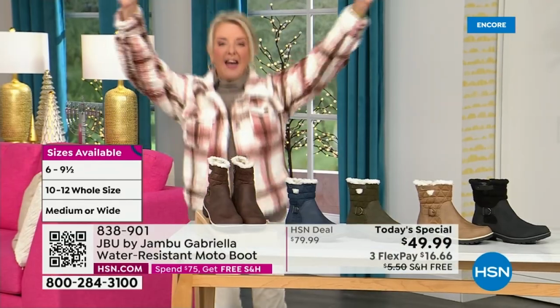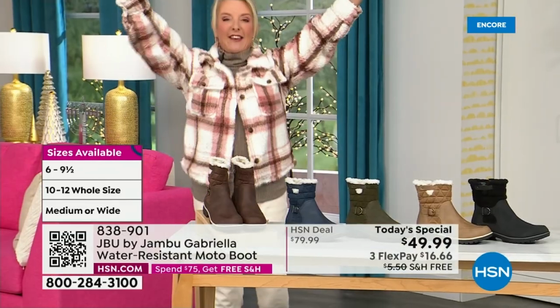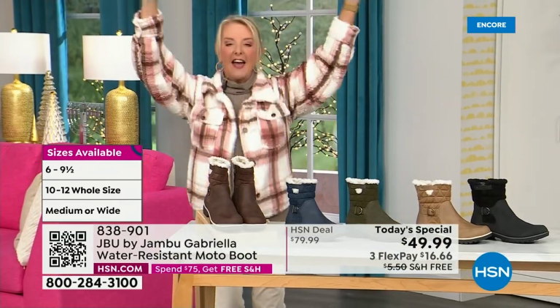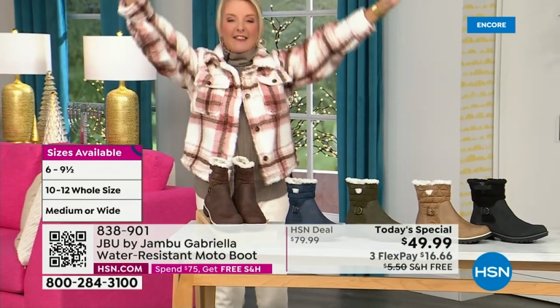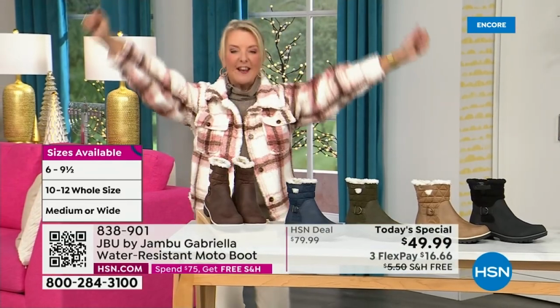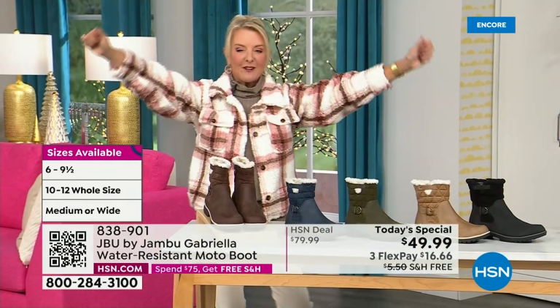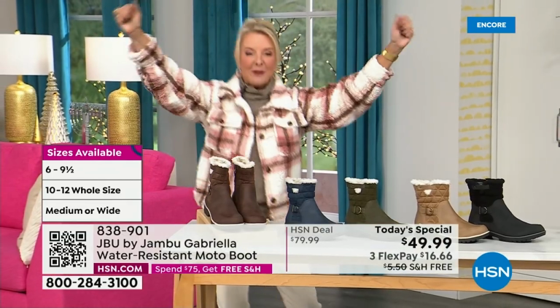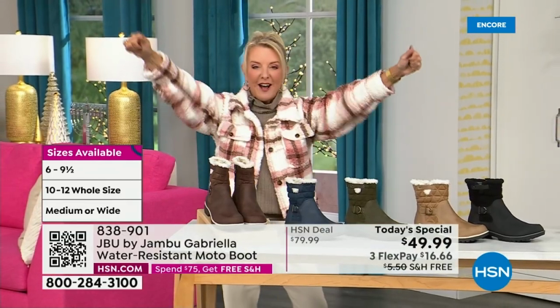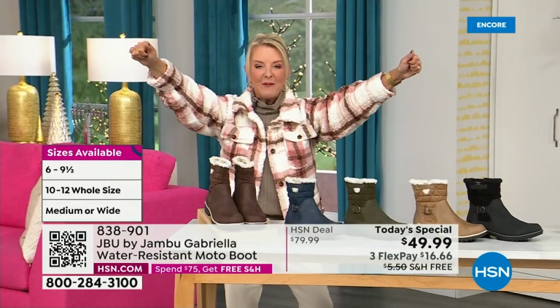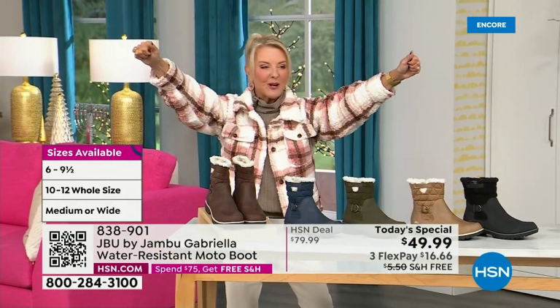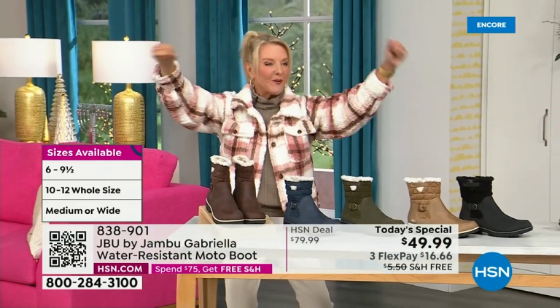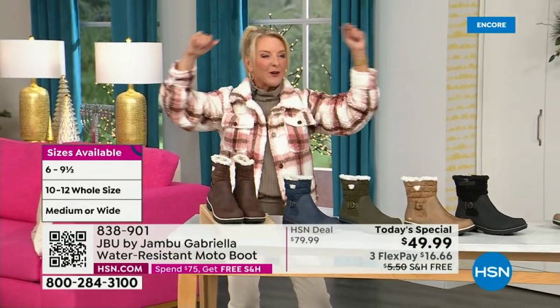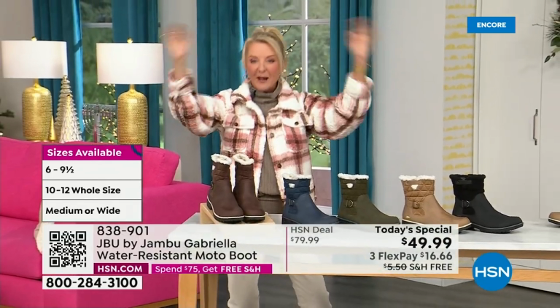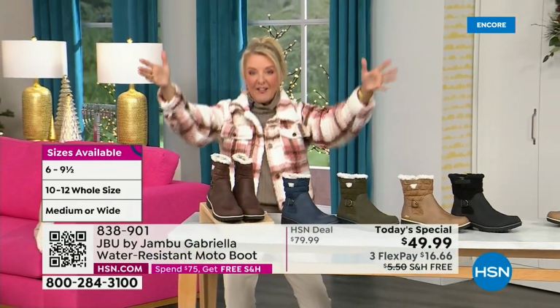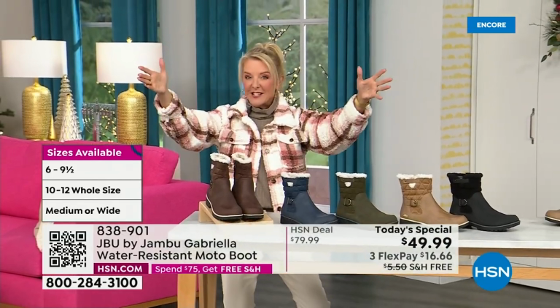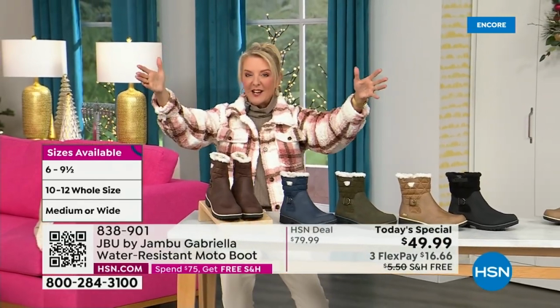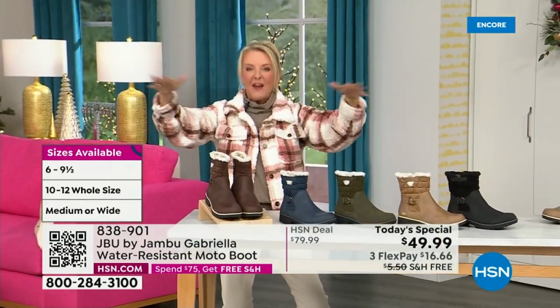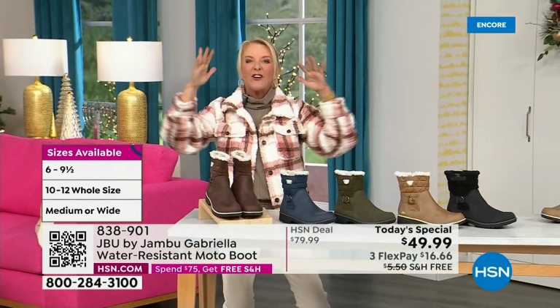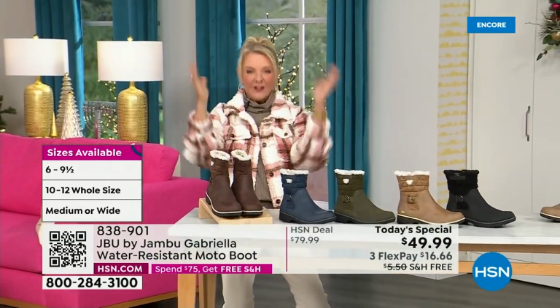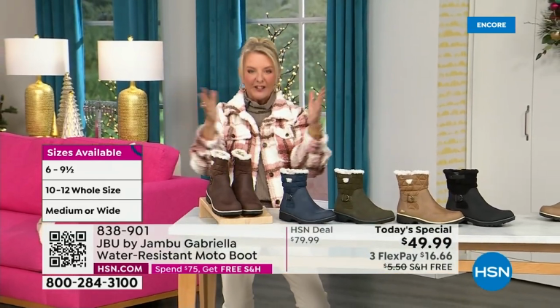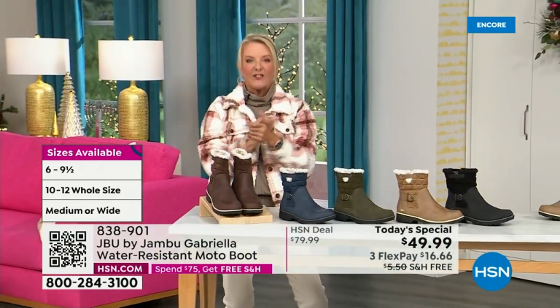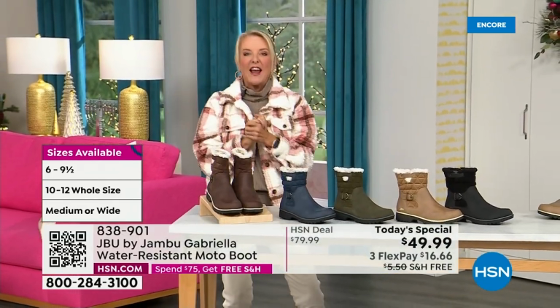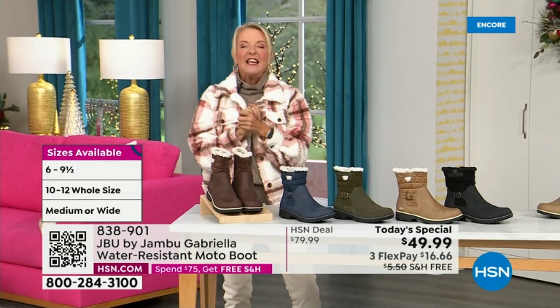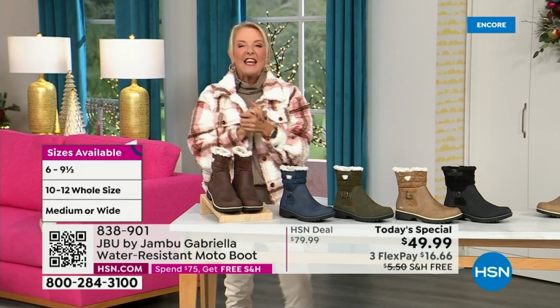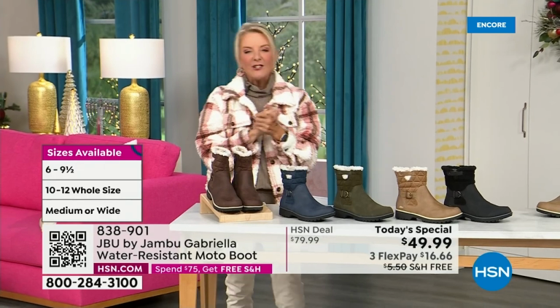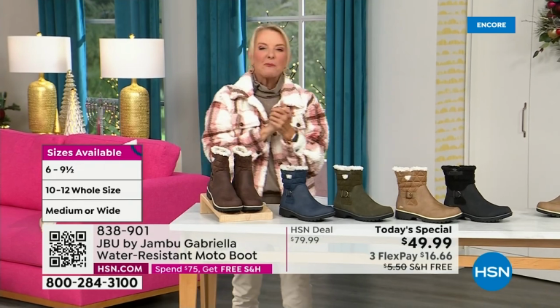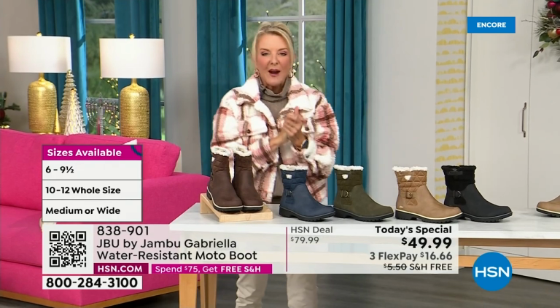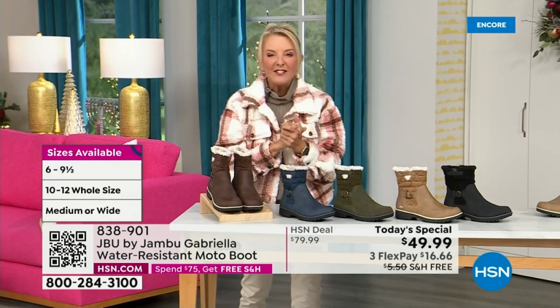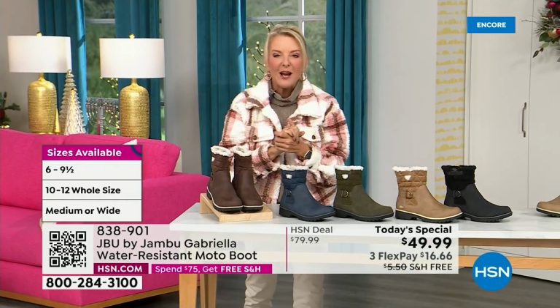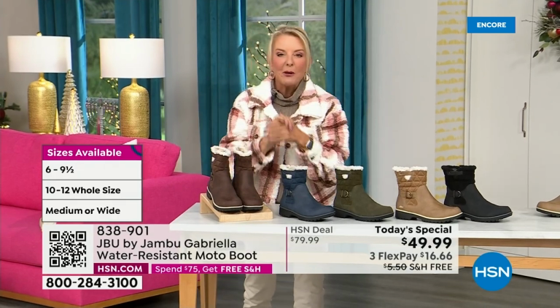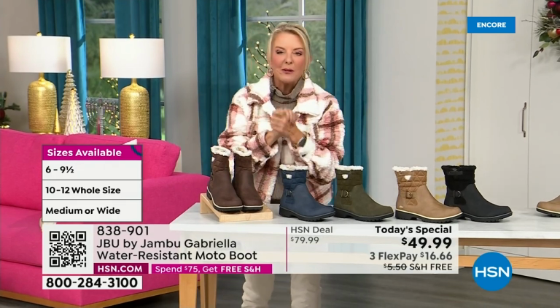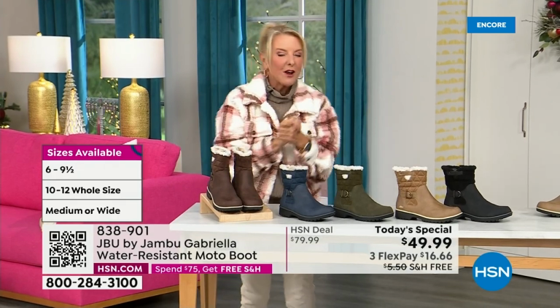We even have the foot size in medium and wide width. So bring on the worst weather, bring on the sunny weather — you're going to look great in your brand new Jambu boots.